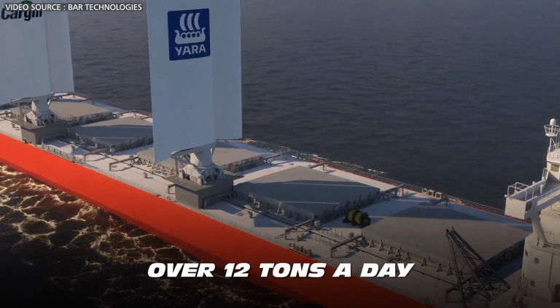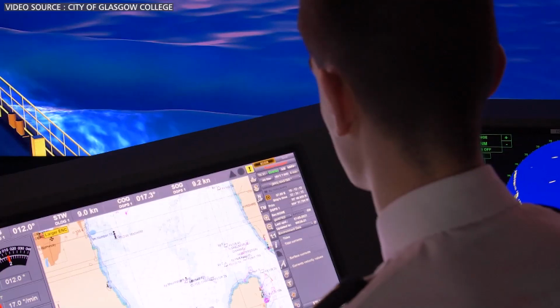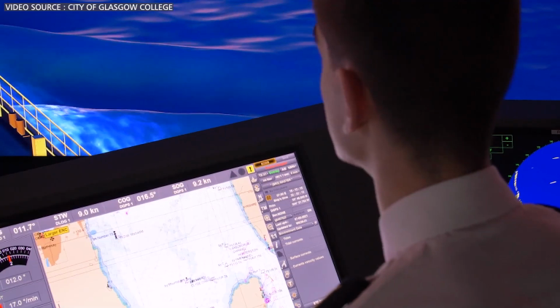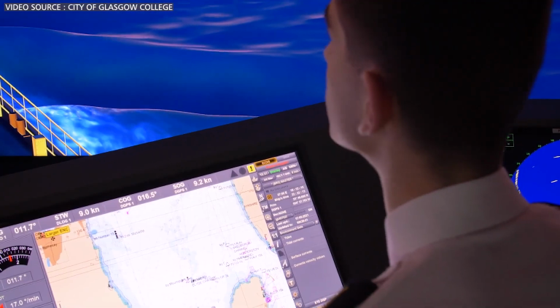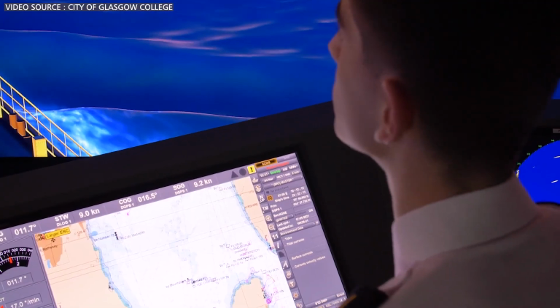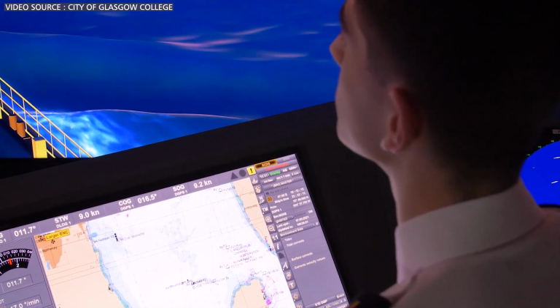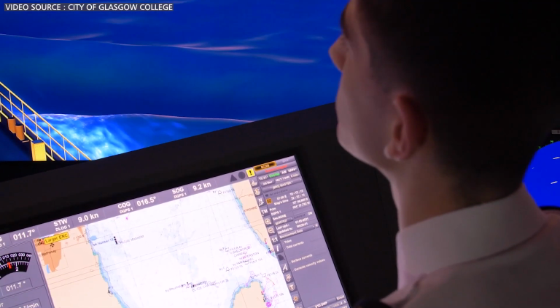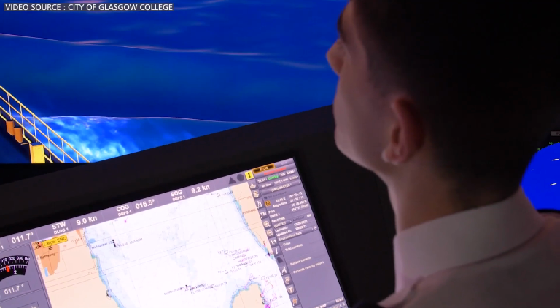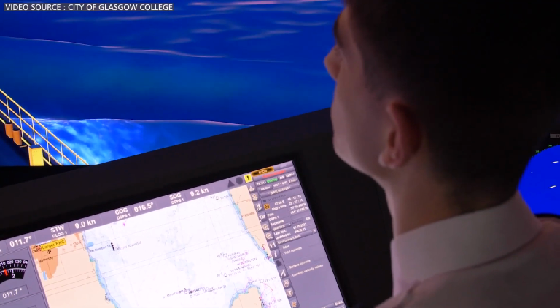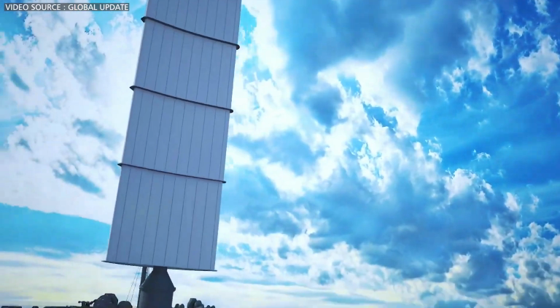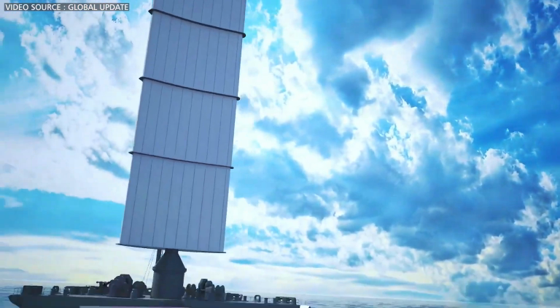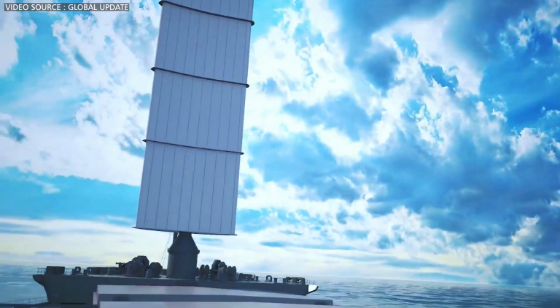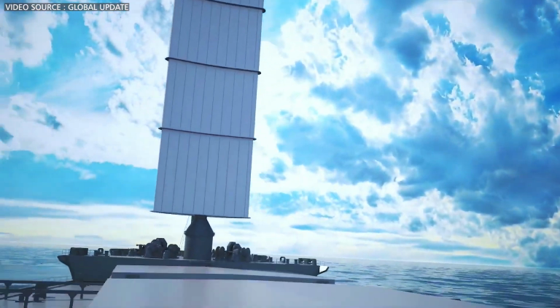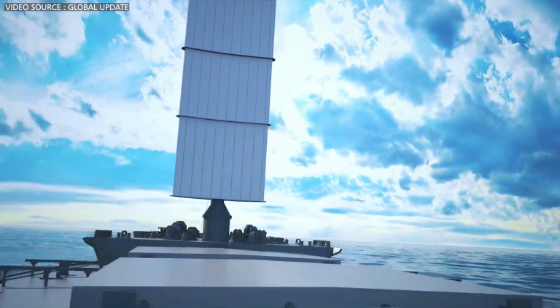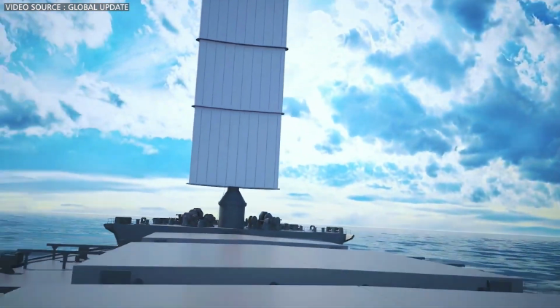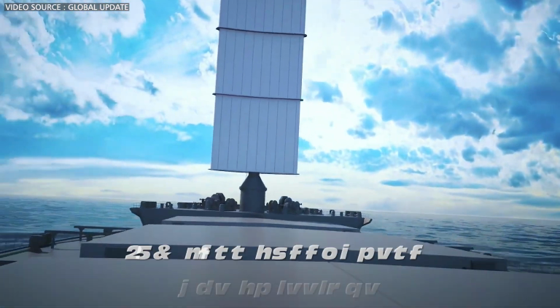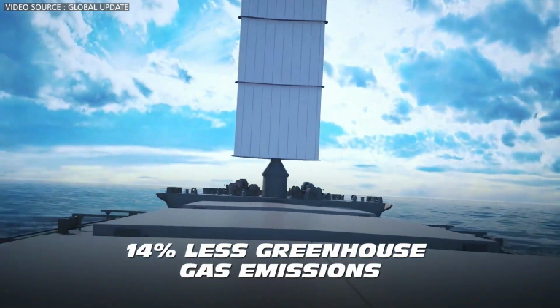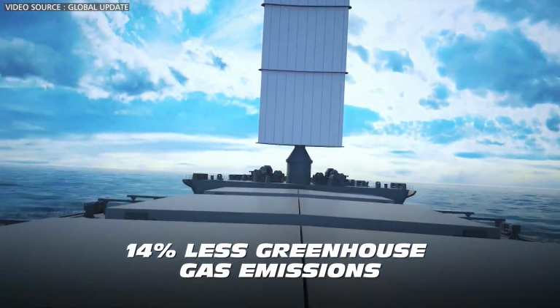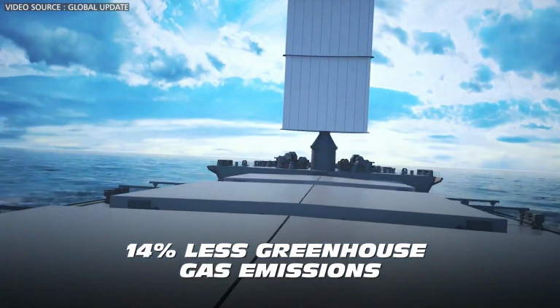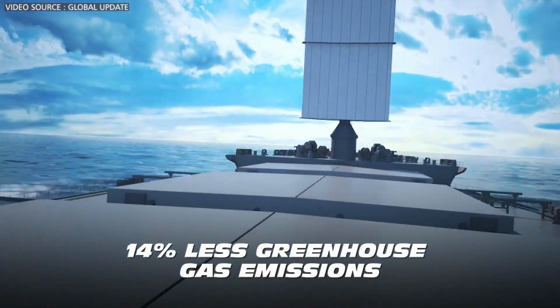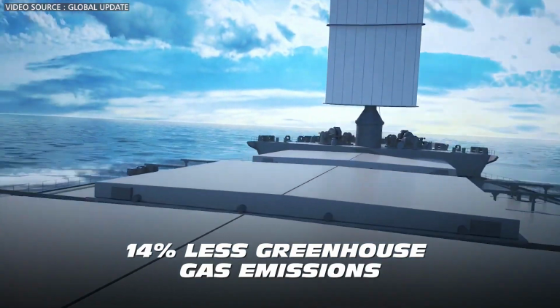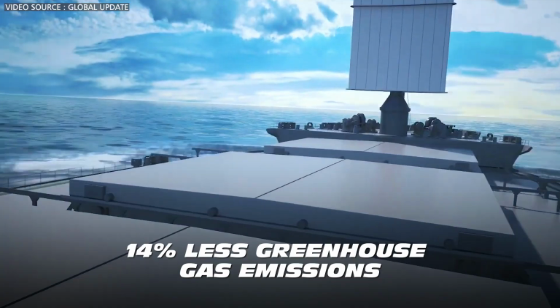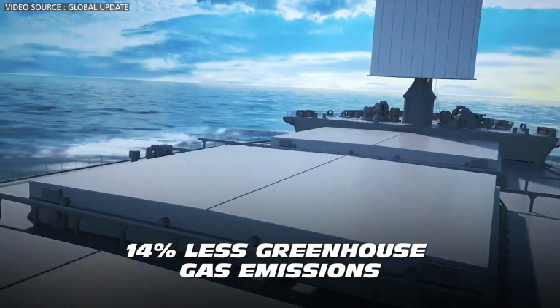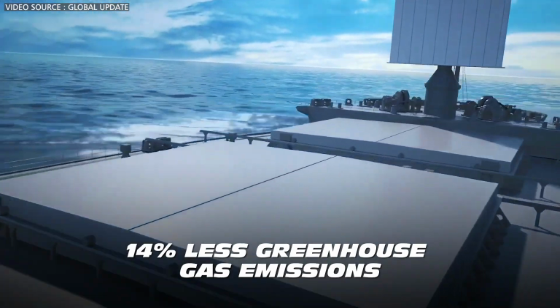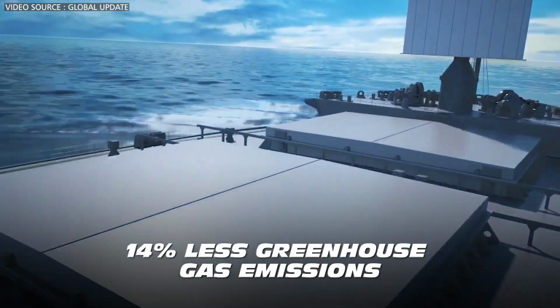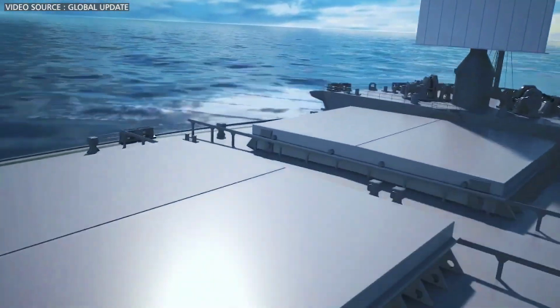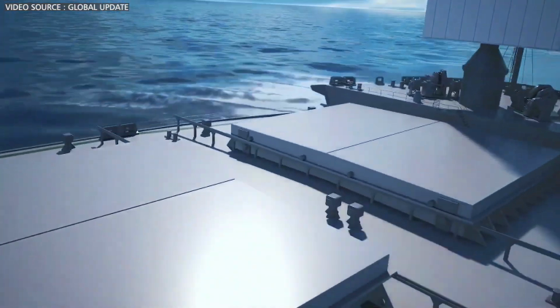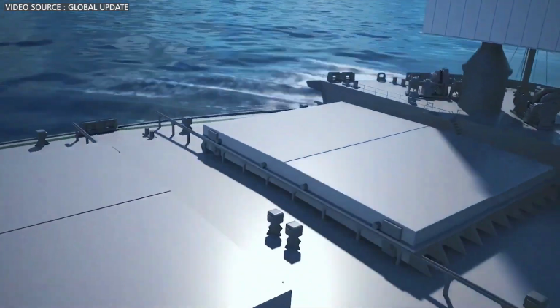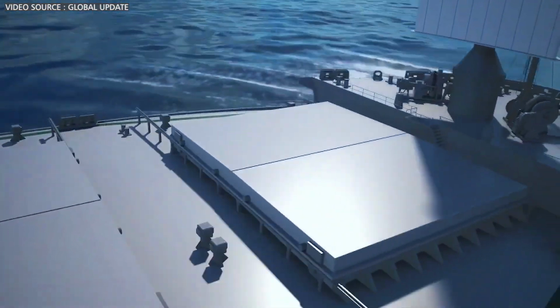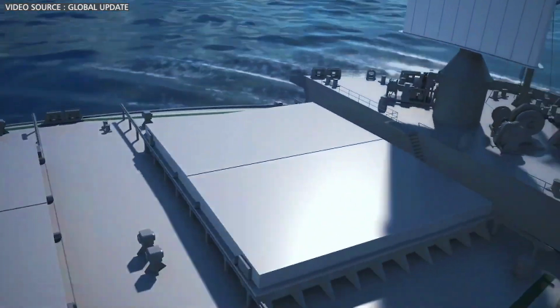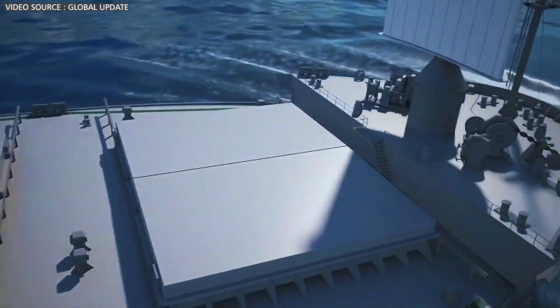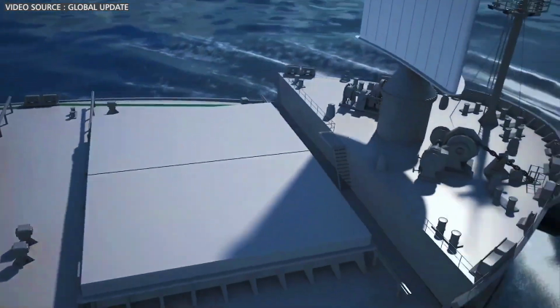According to Cargill's math, that's an average of 14% less greenhouse gas emissions from the ship.